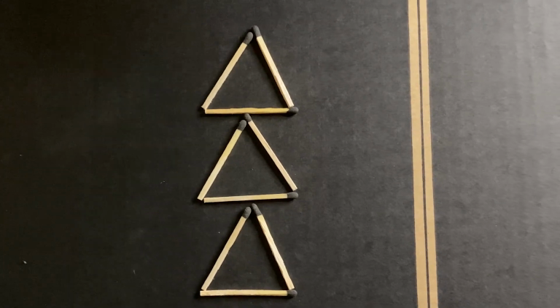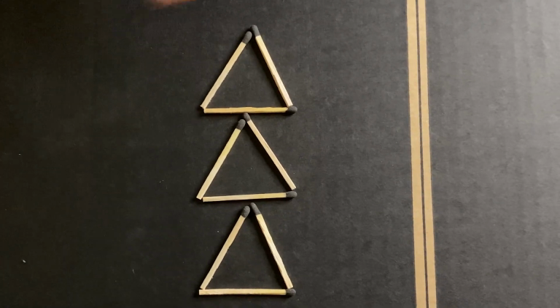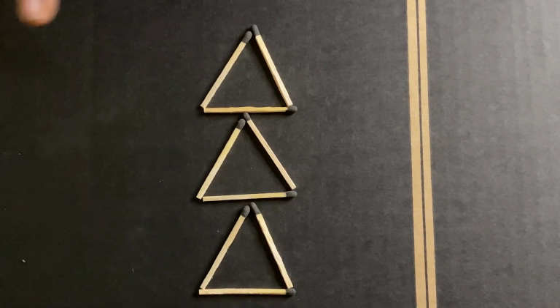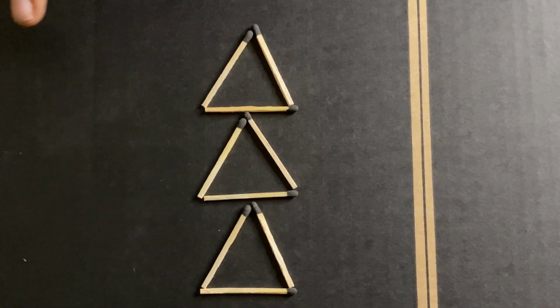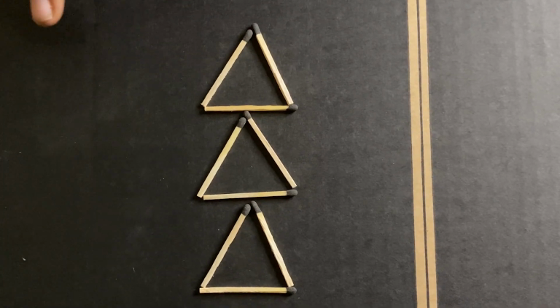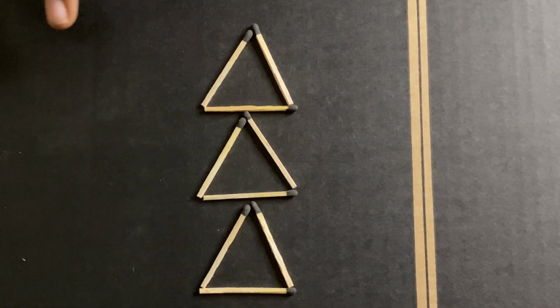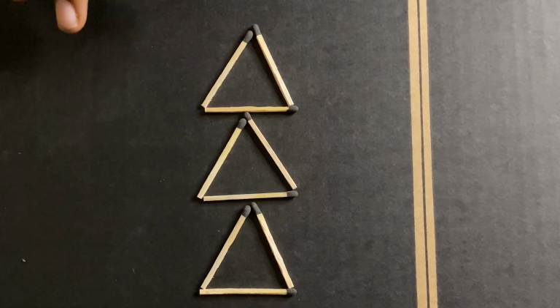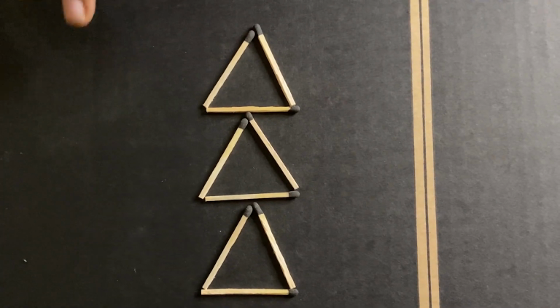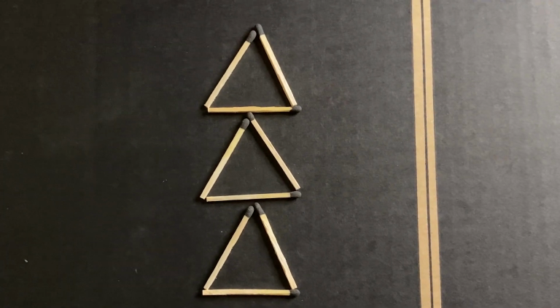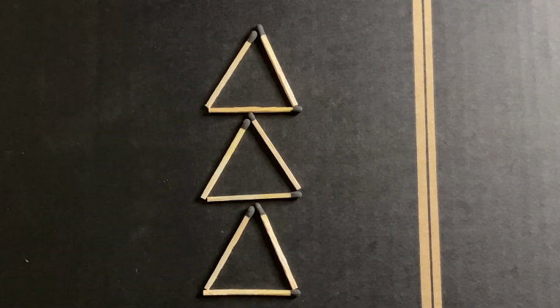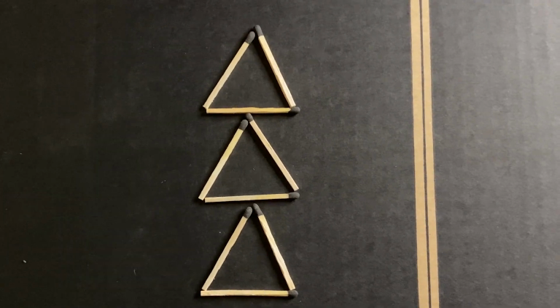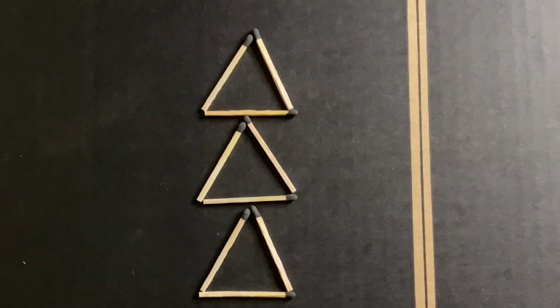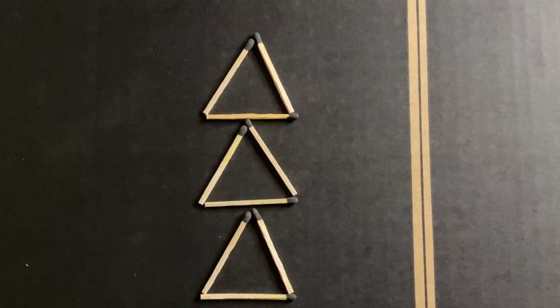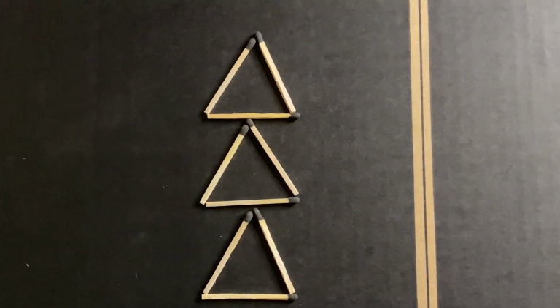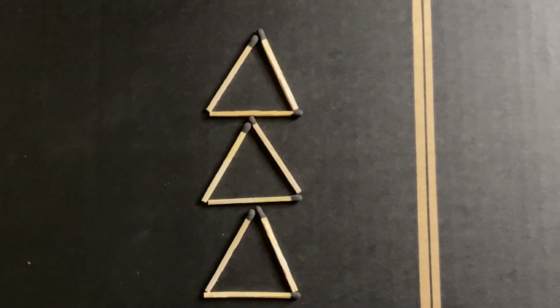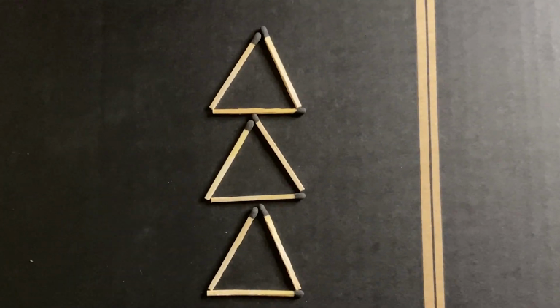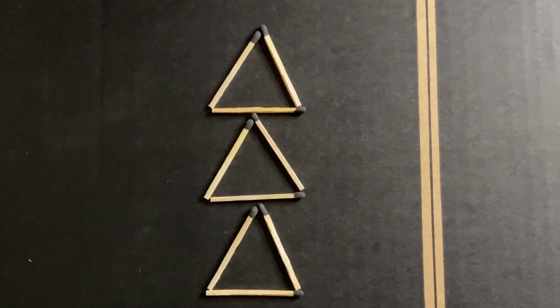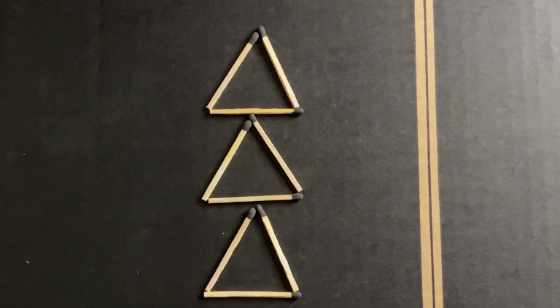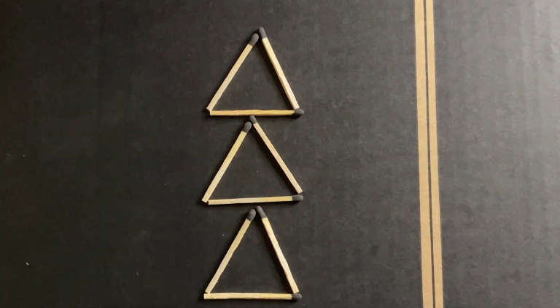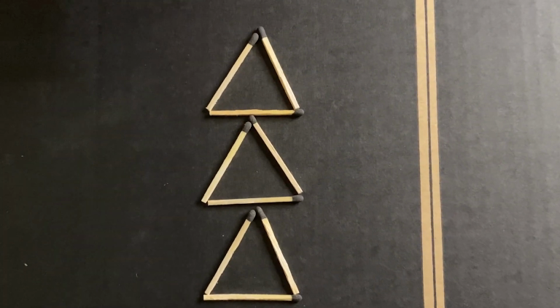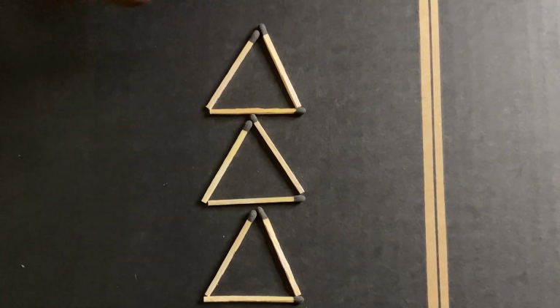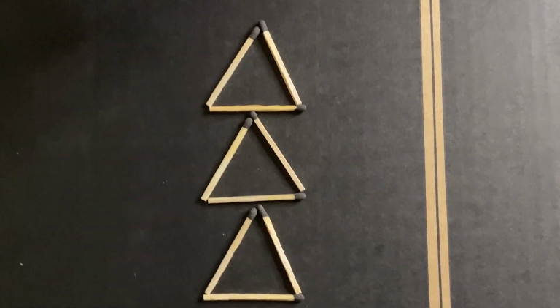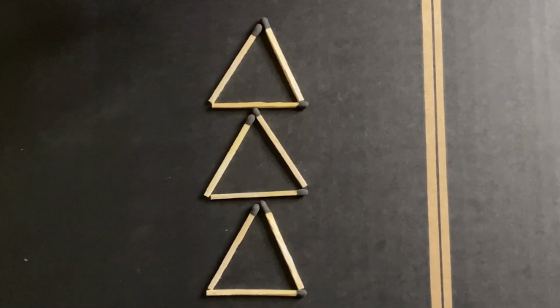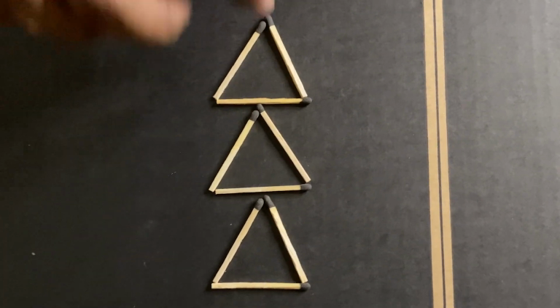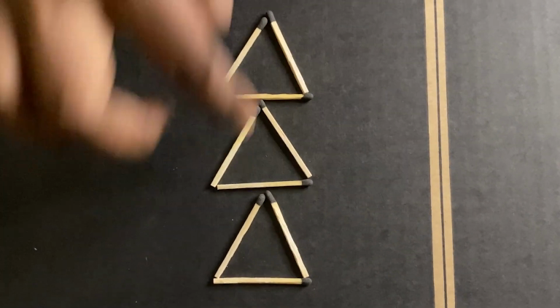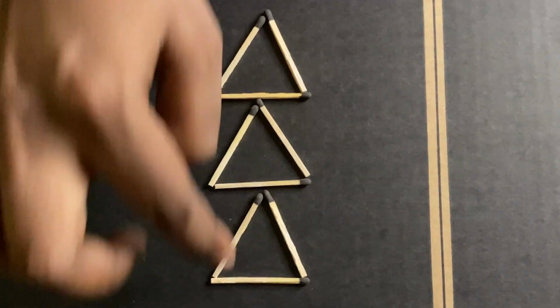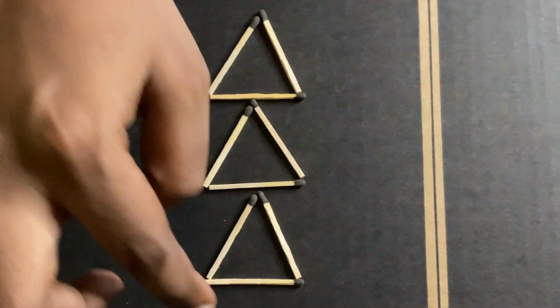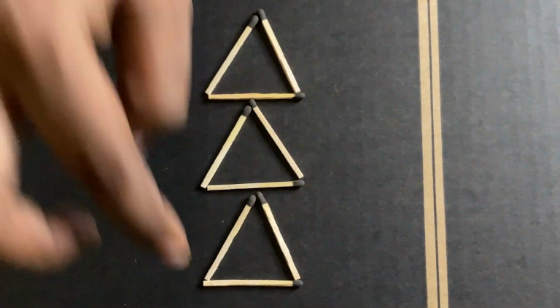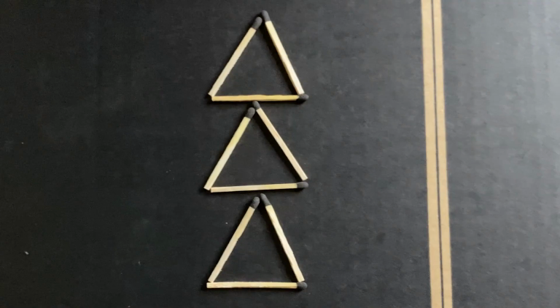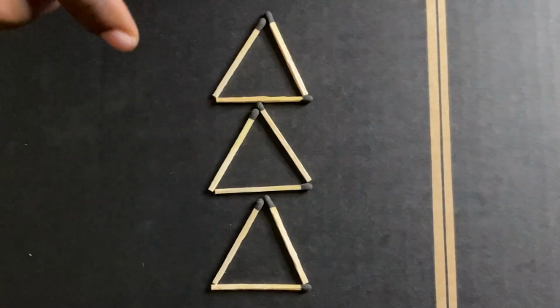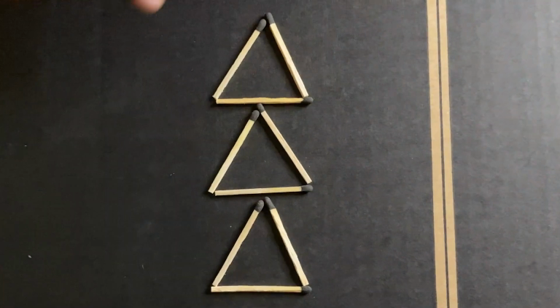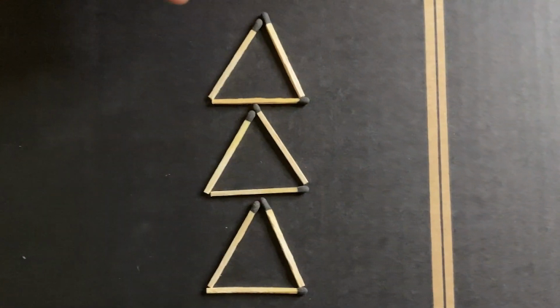There are 3 different changes. Let's go ahead and tell you how to show you. It is the same number of count.